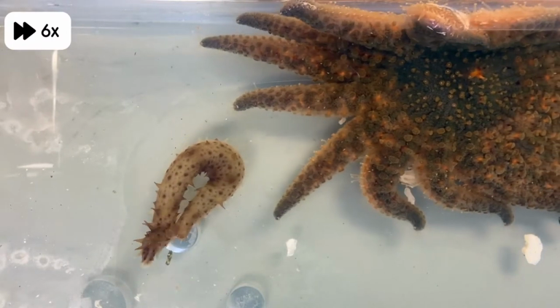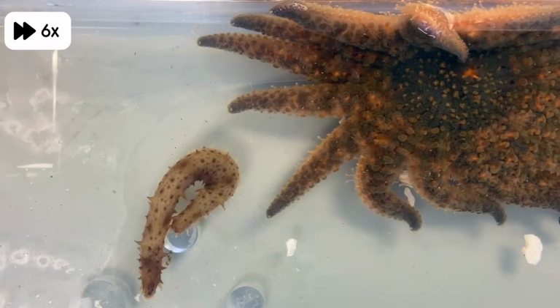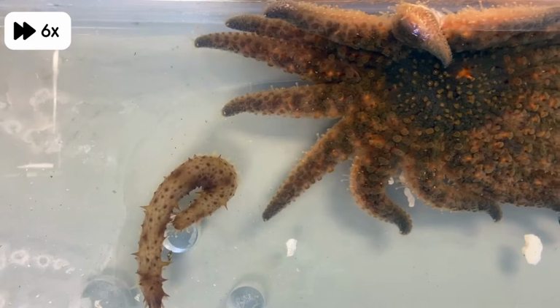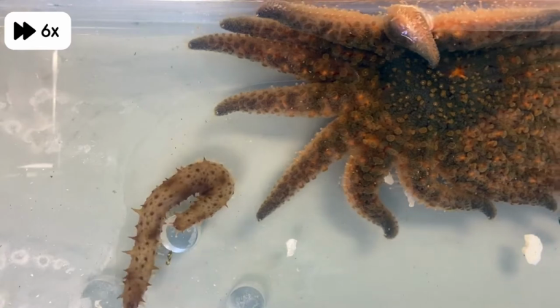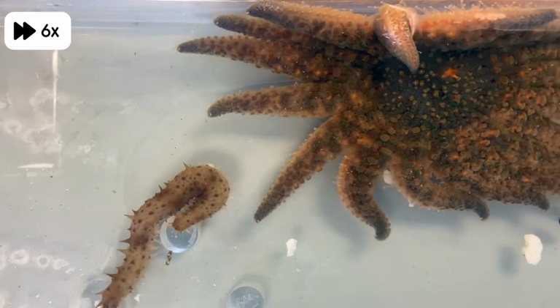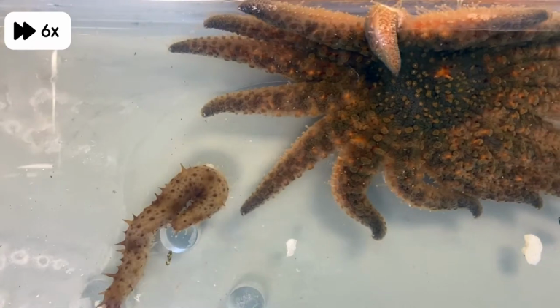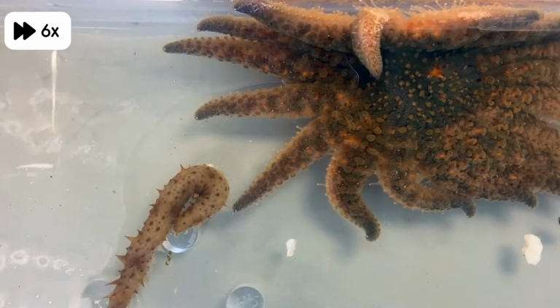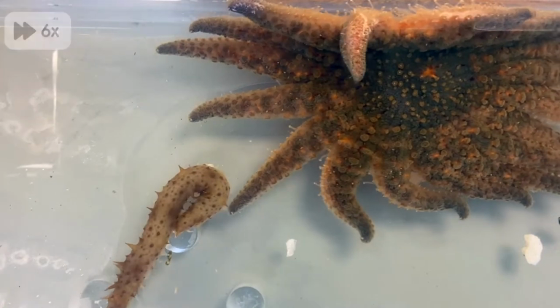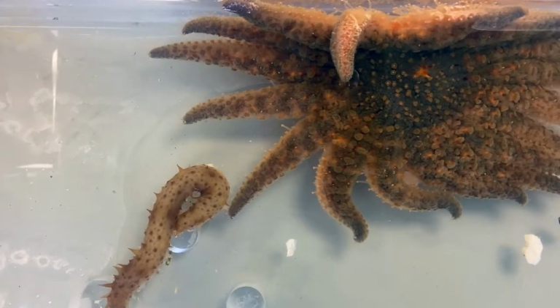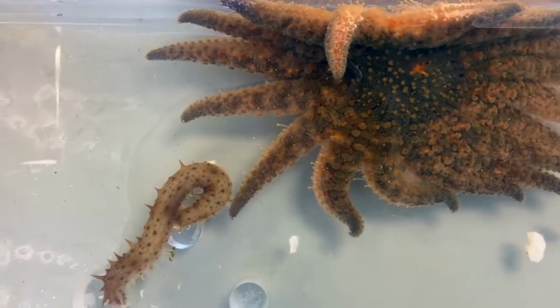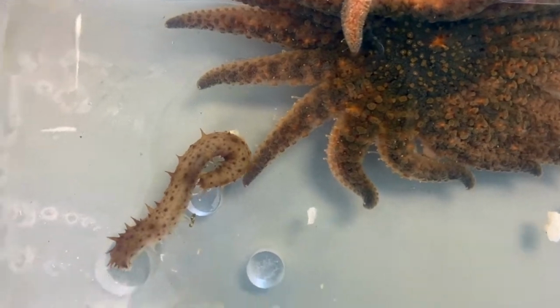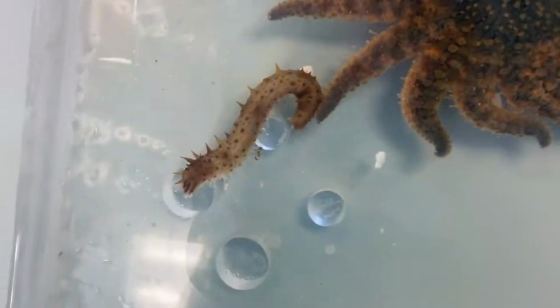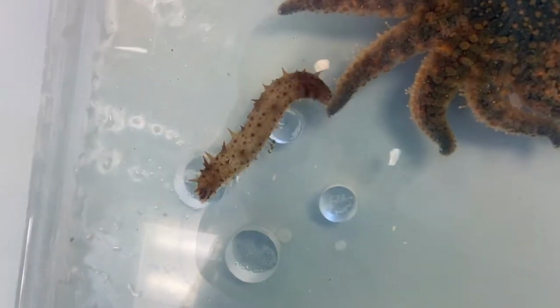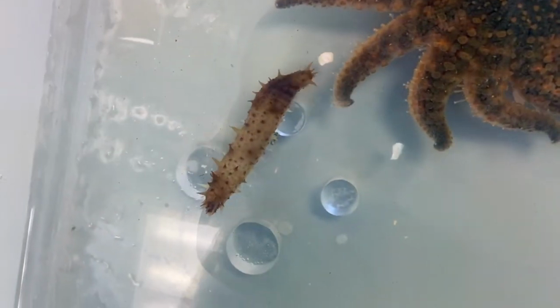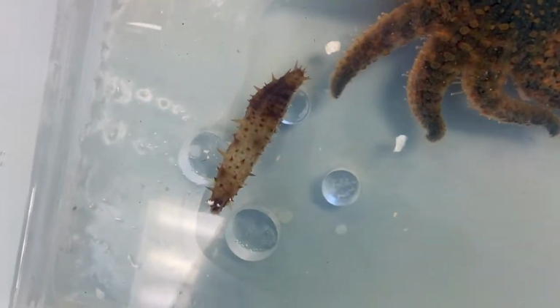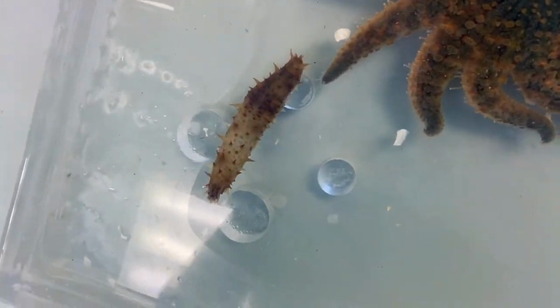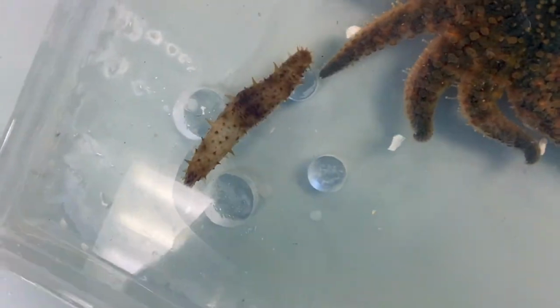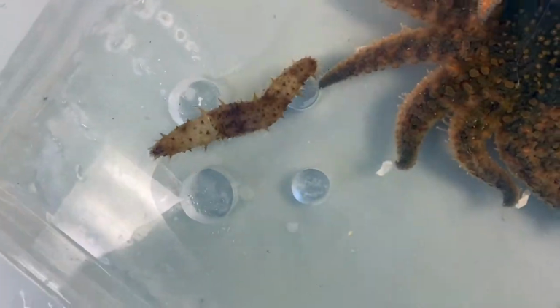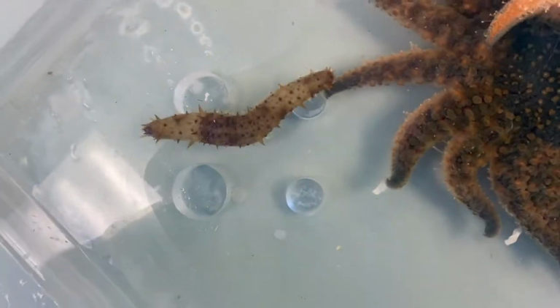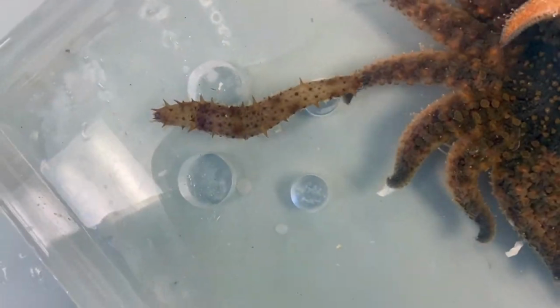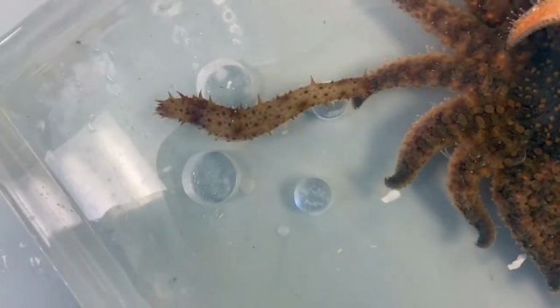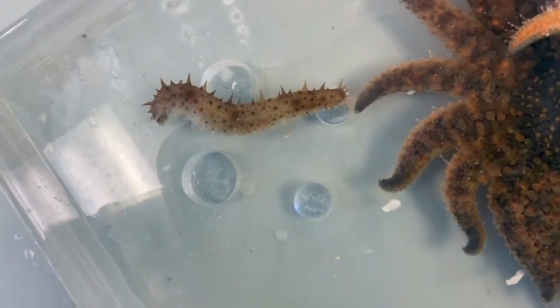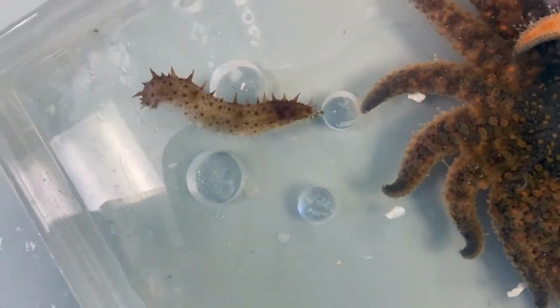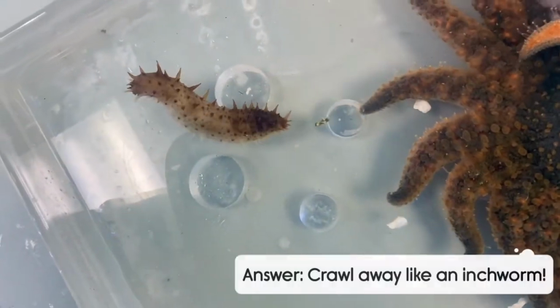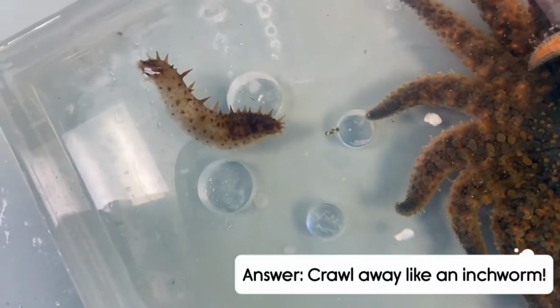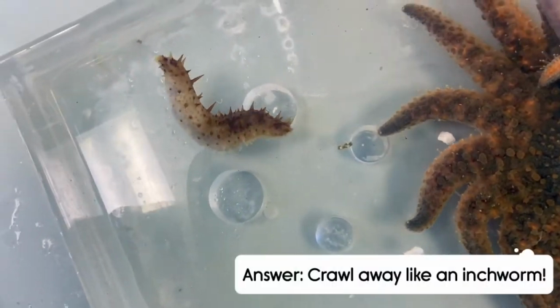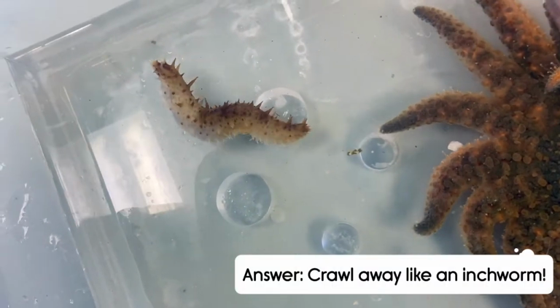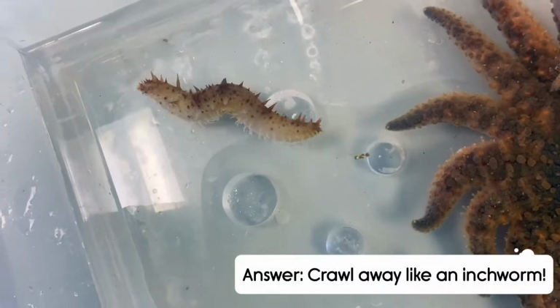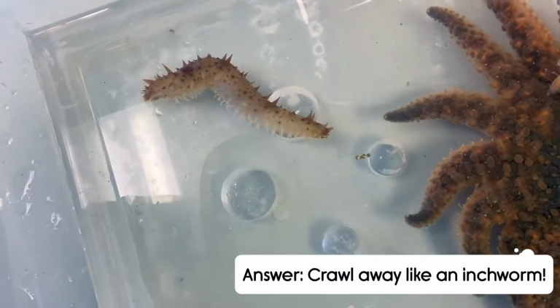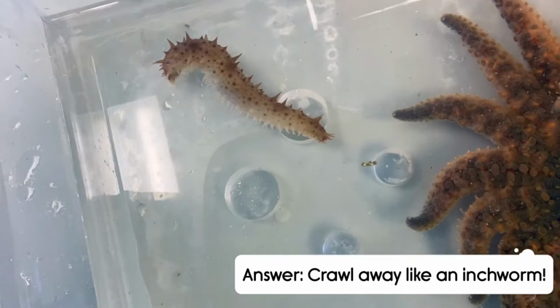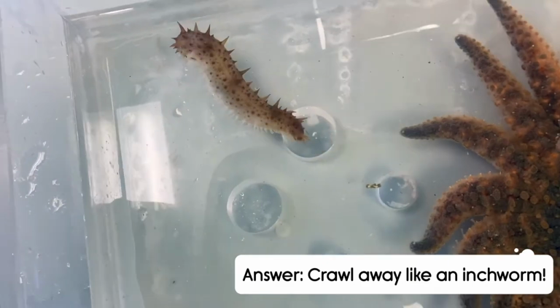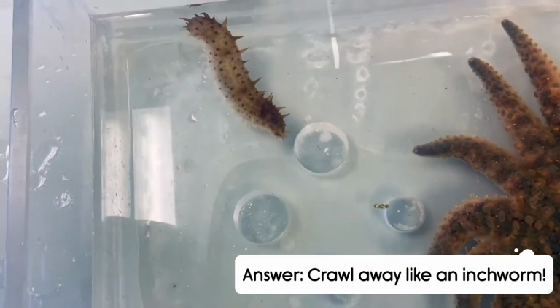It looks like in this instance the California sea cucumber has chosen to crawl away like an inchworm.